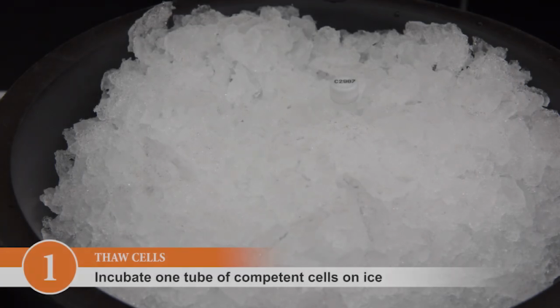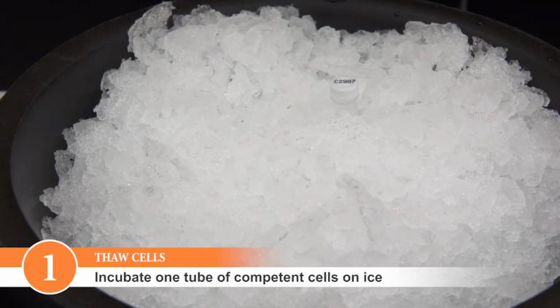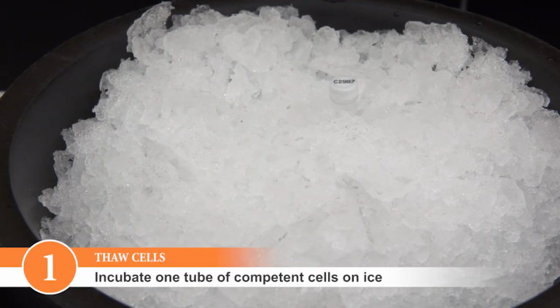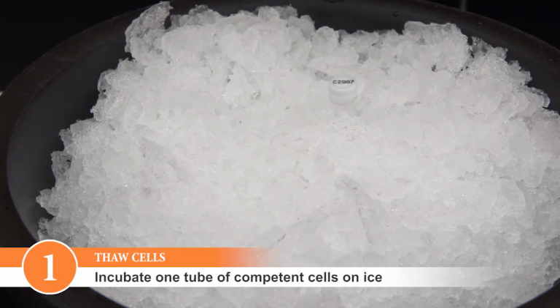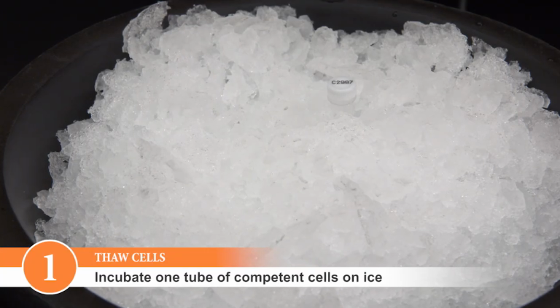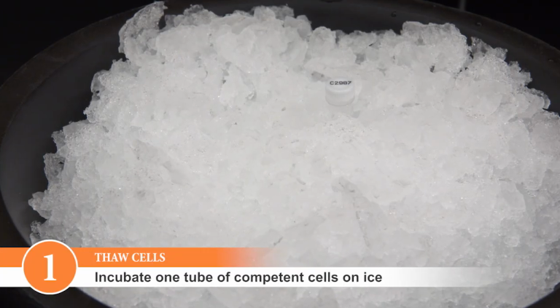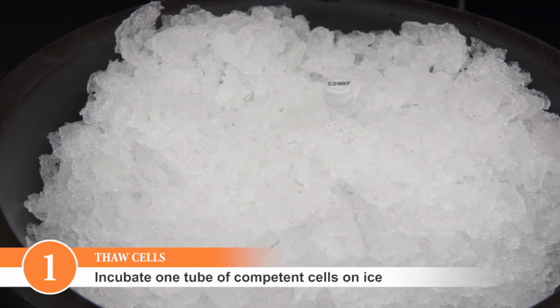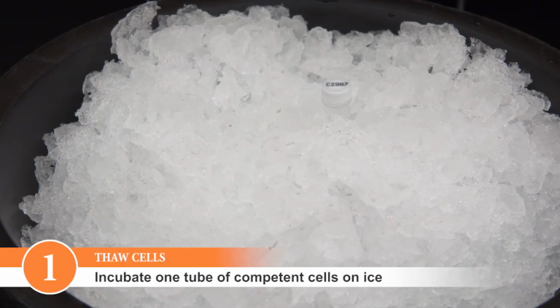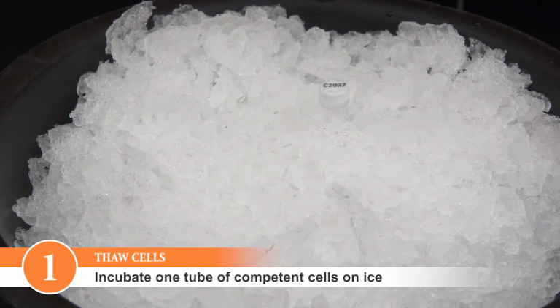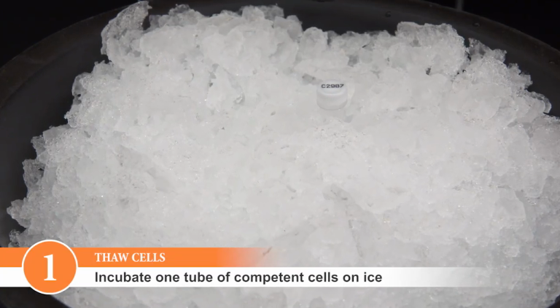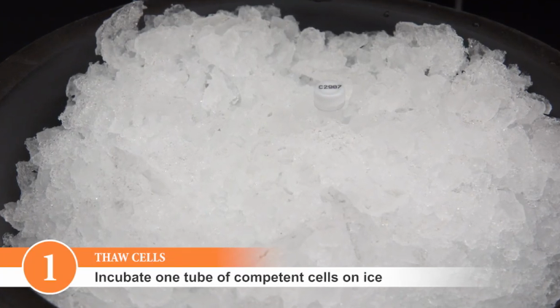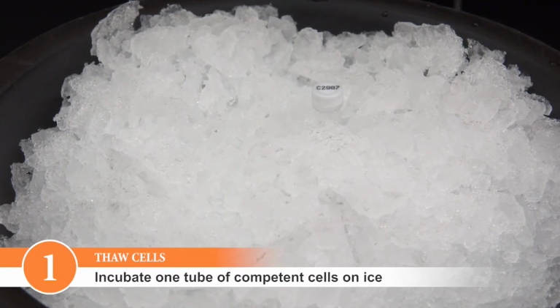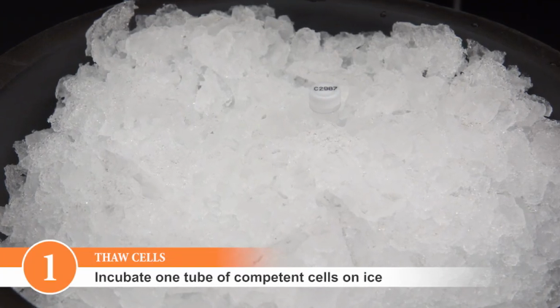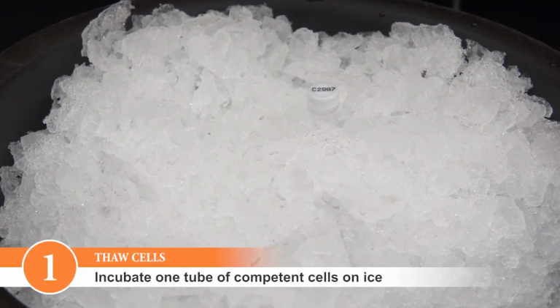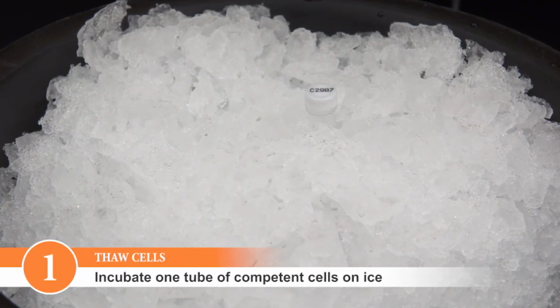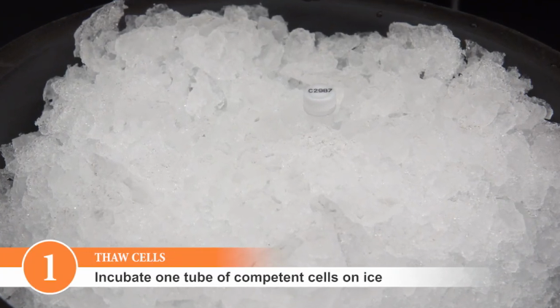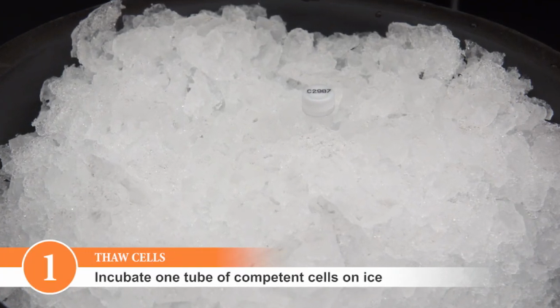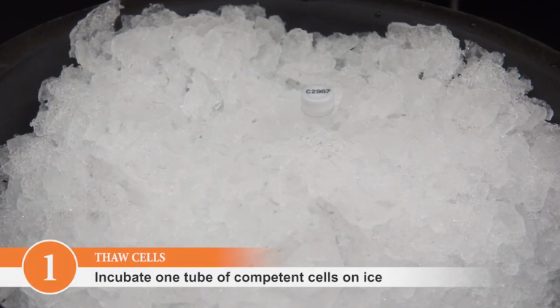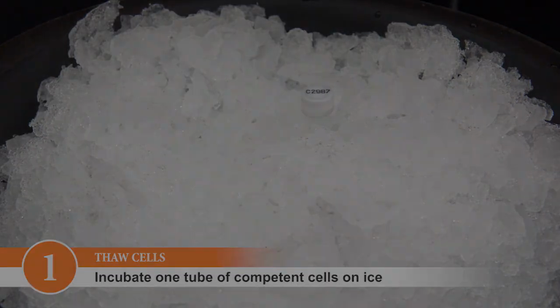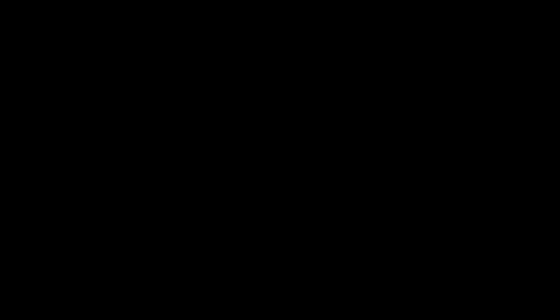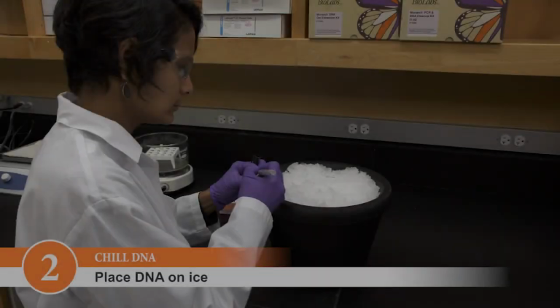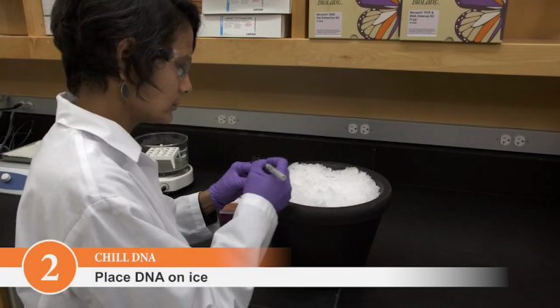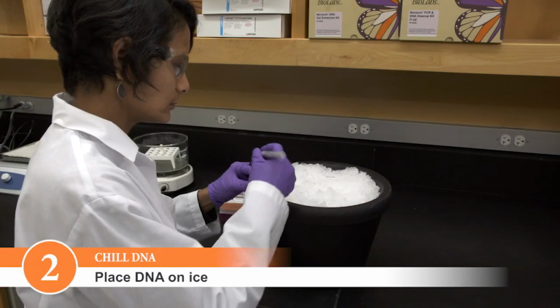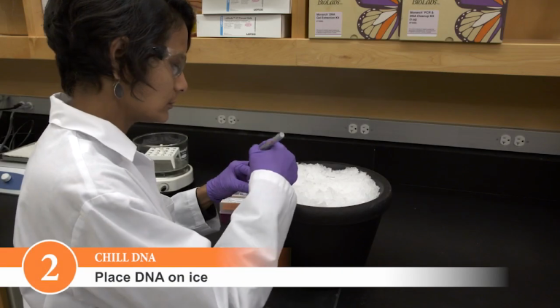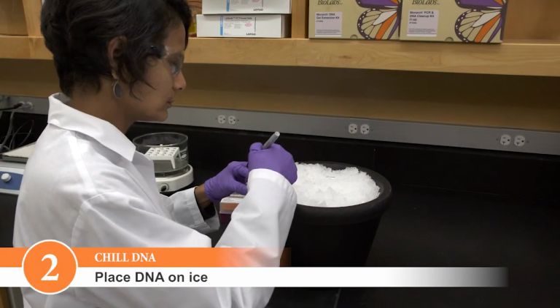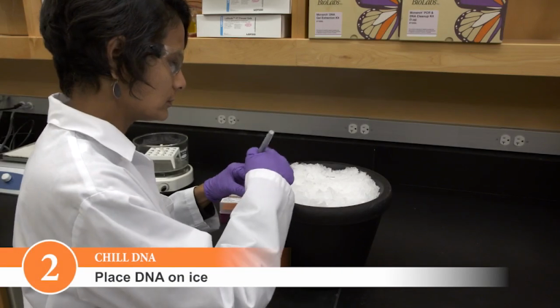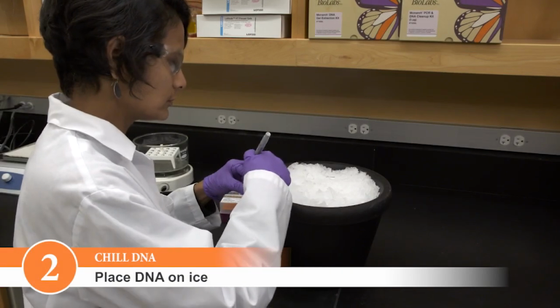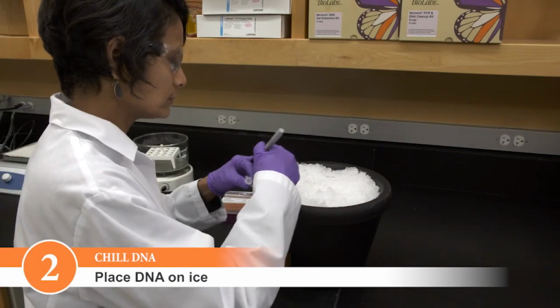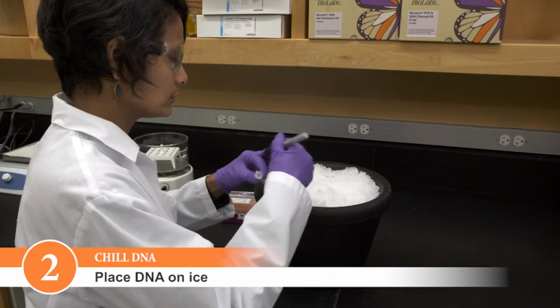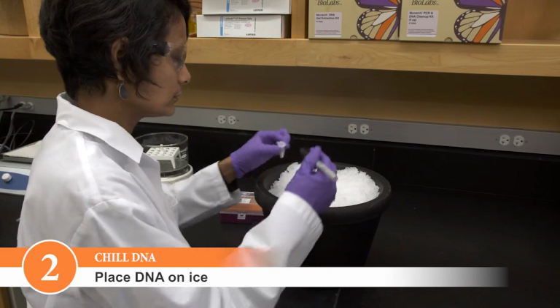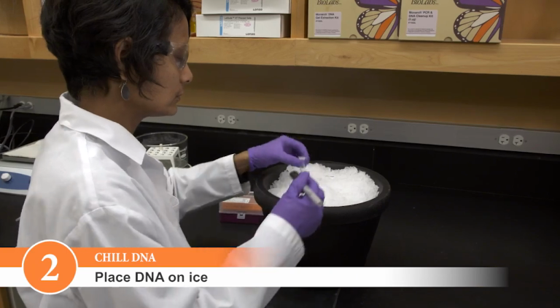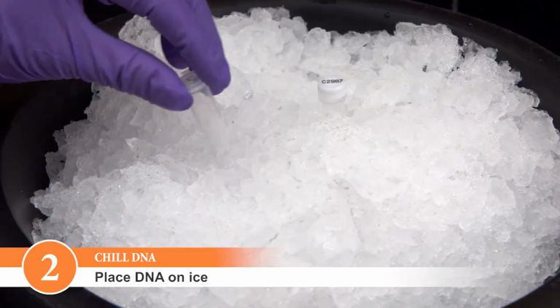Thaw one tube of competent cells on ice. Place DNA on ice.